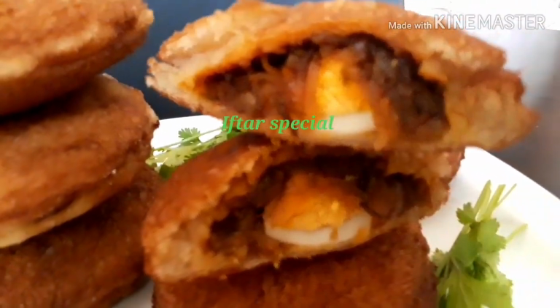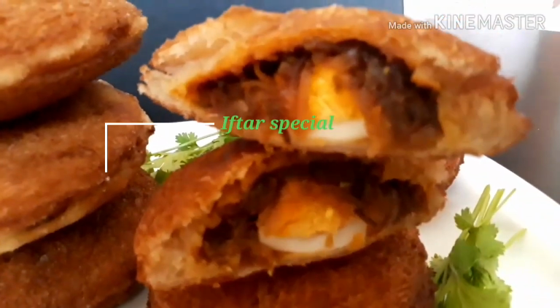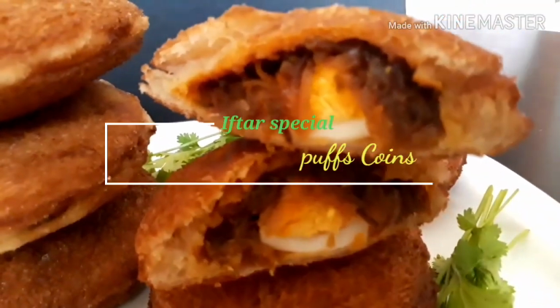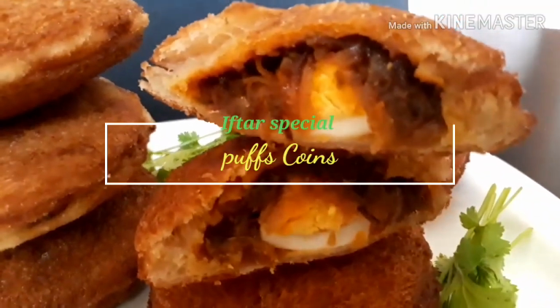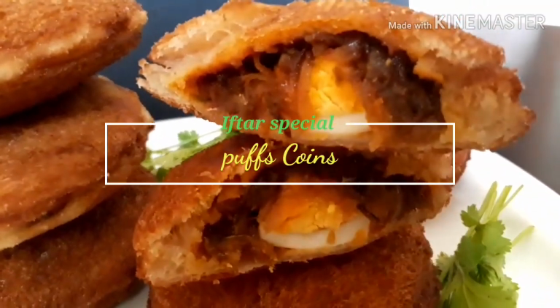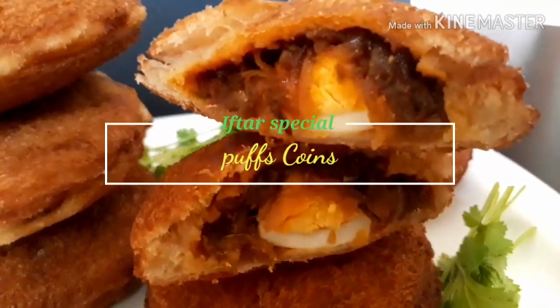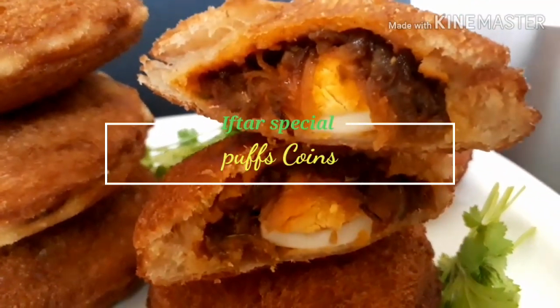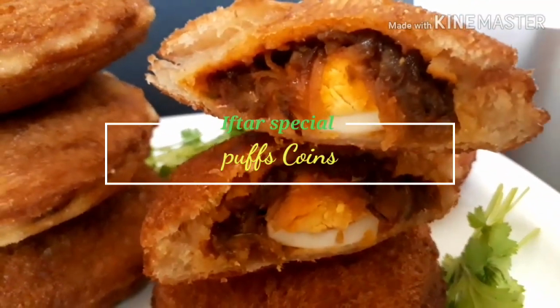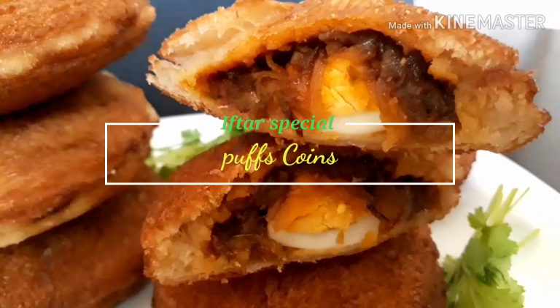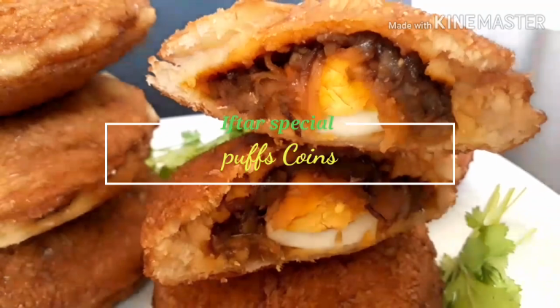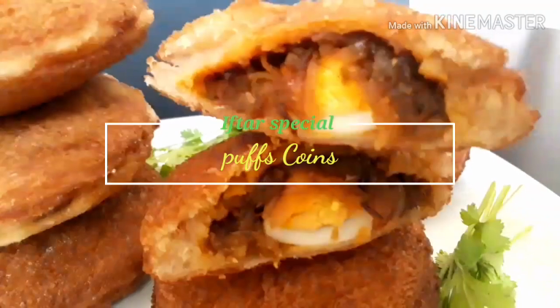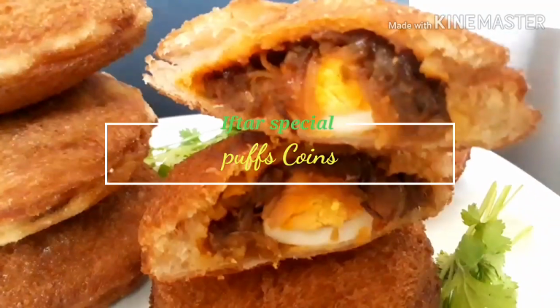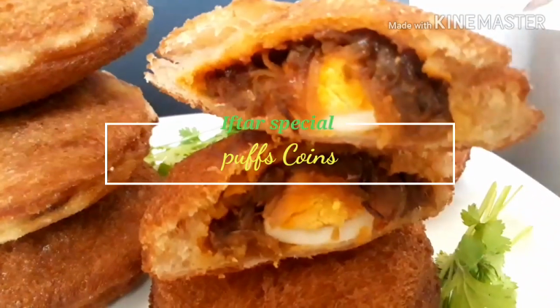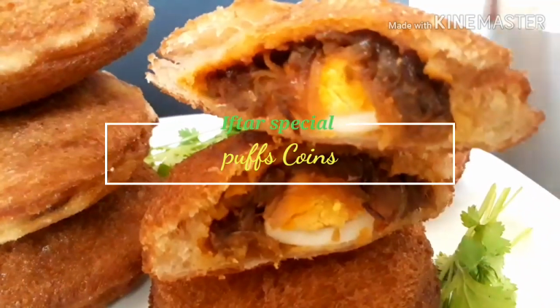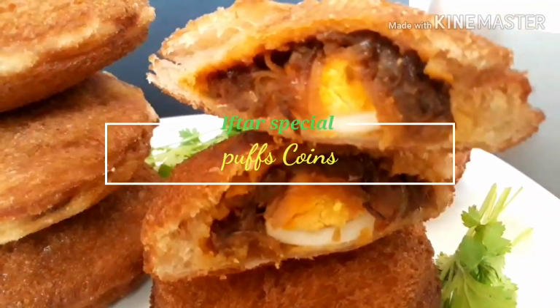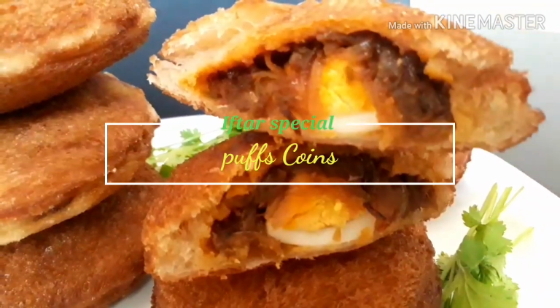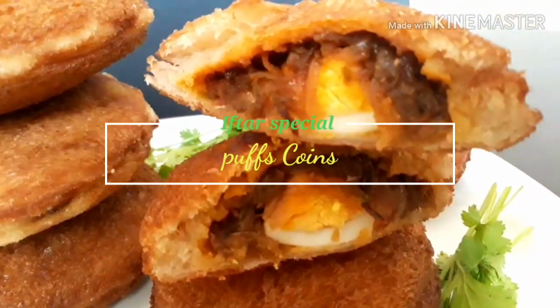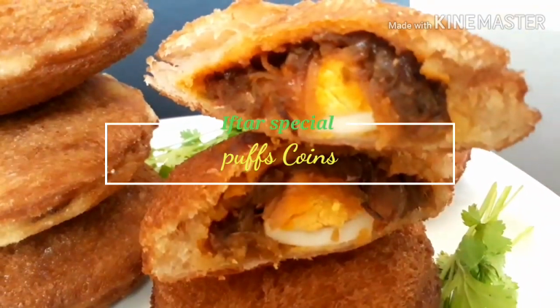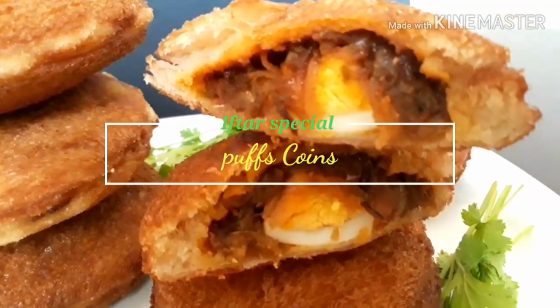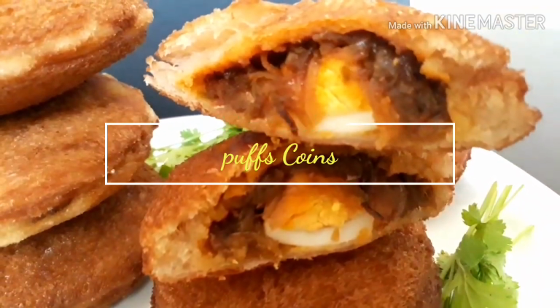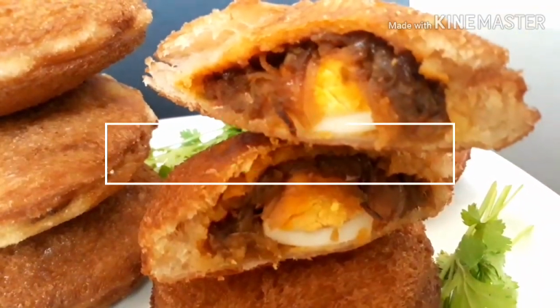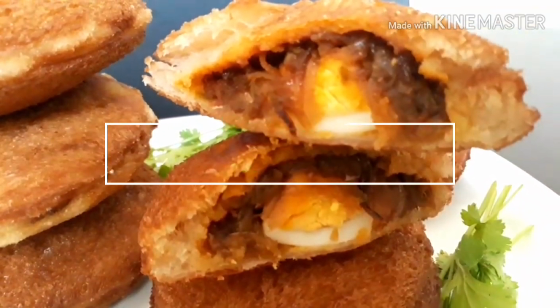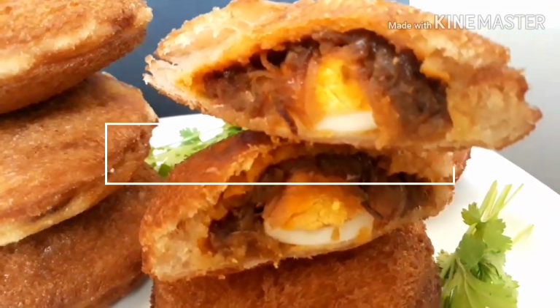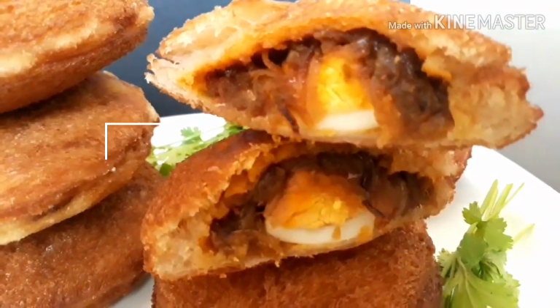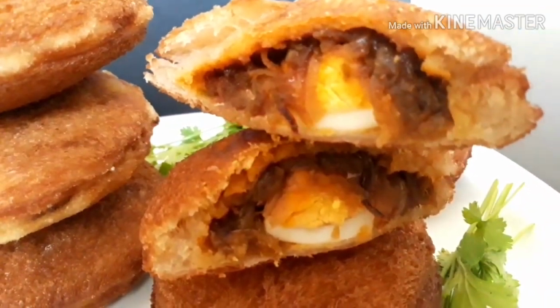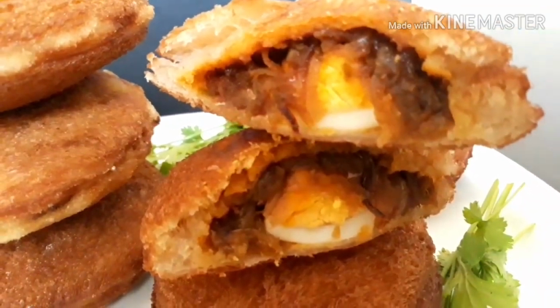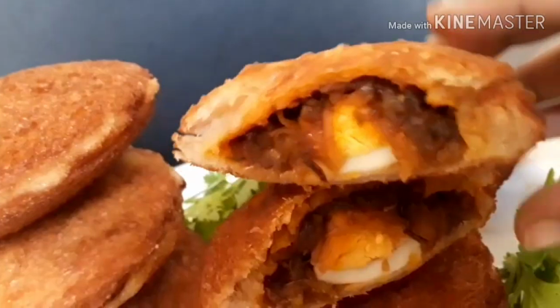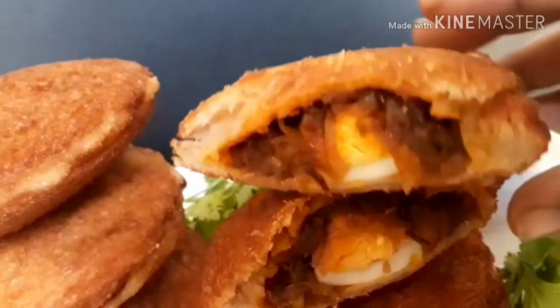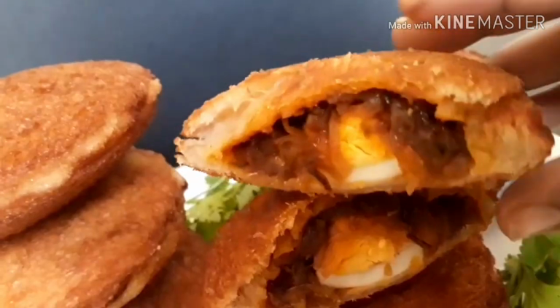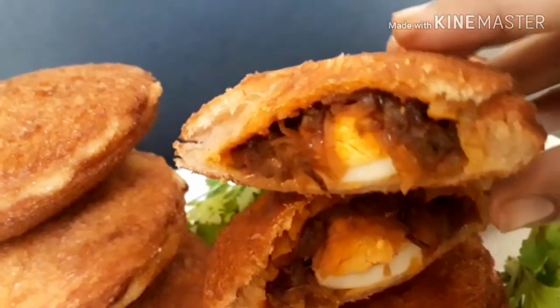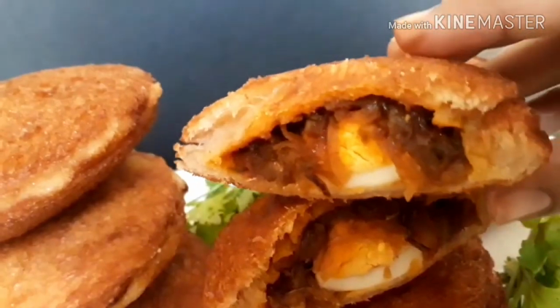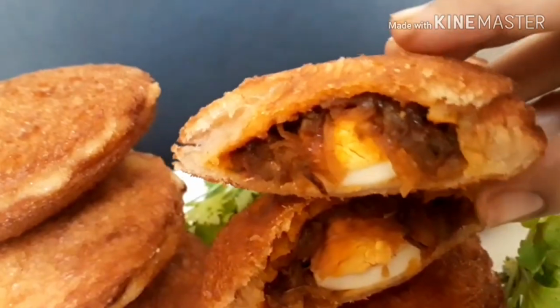Hello, welcome back to my channel. I am going to make a recipe.